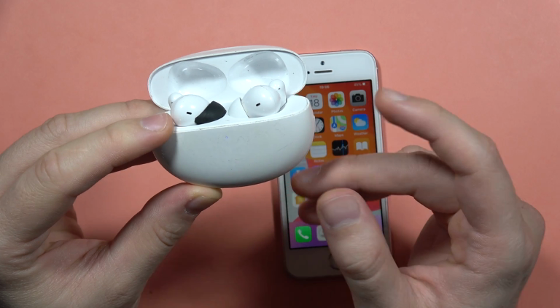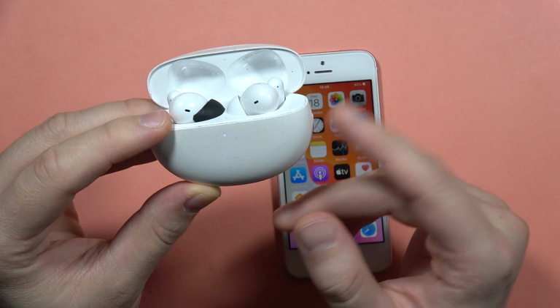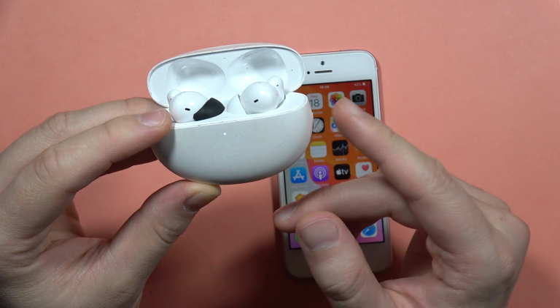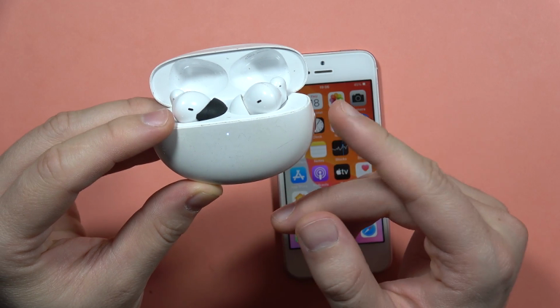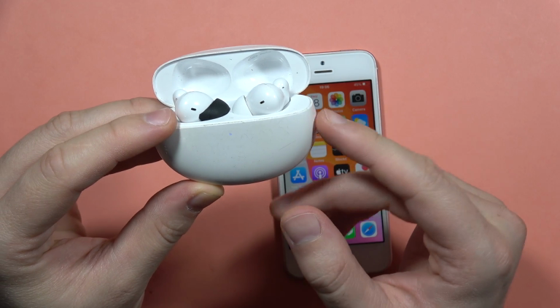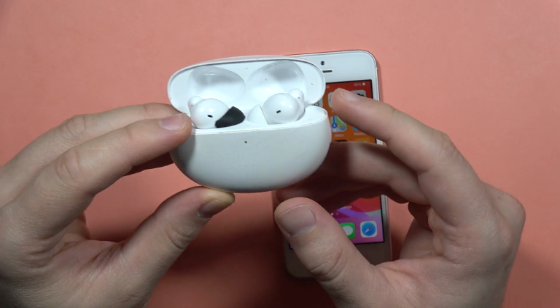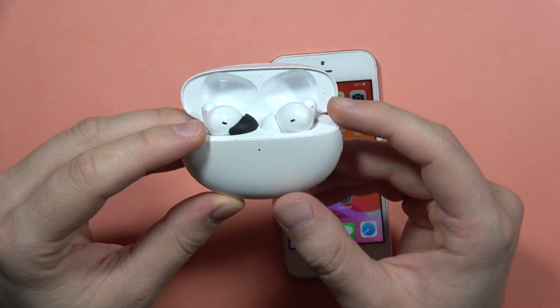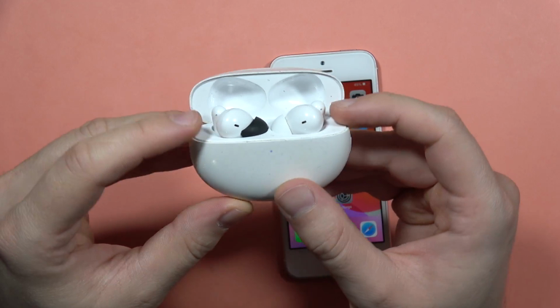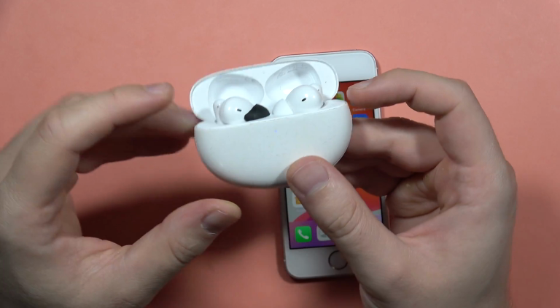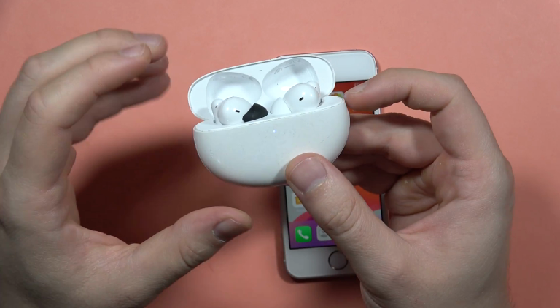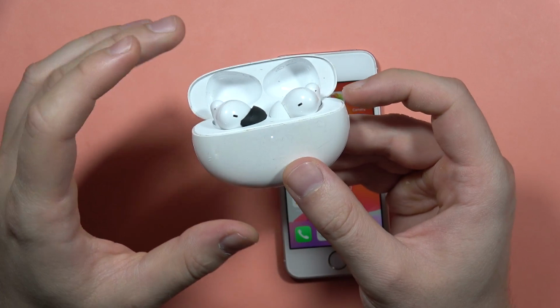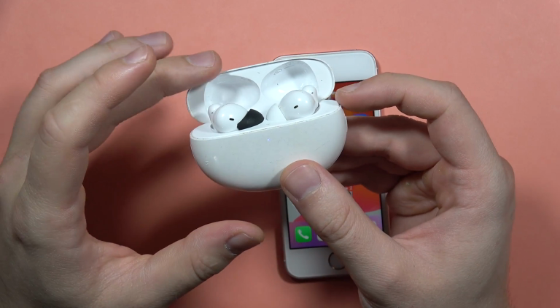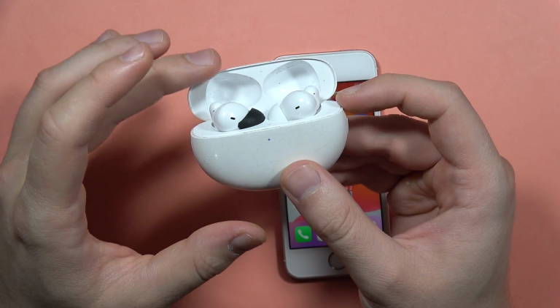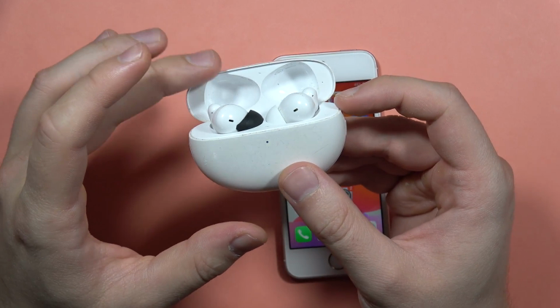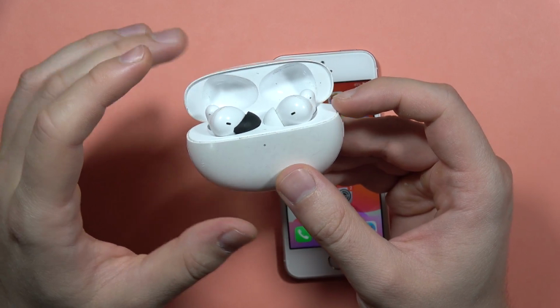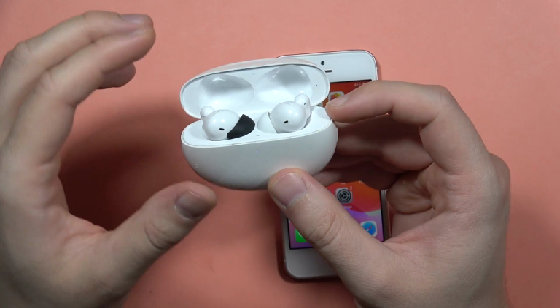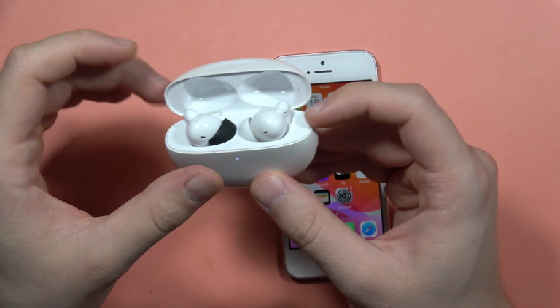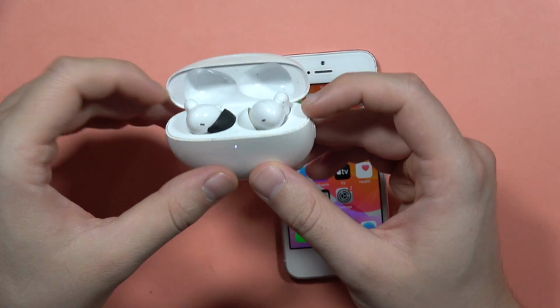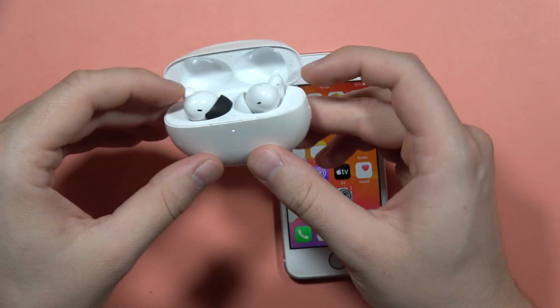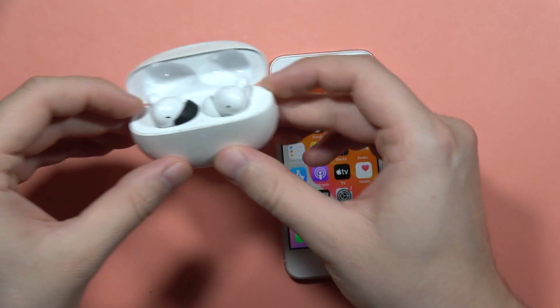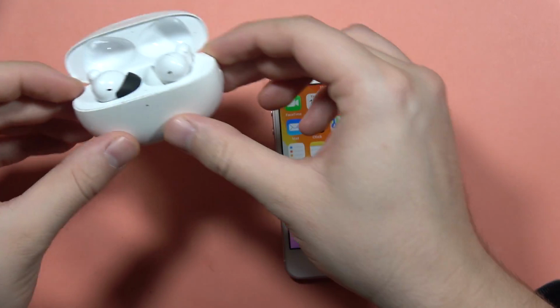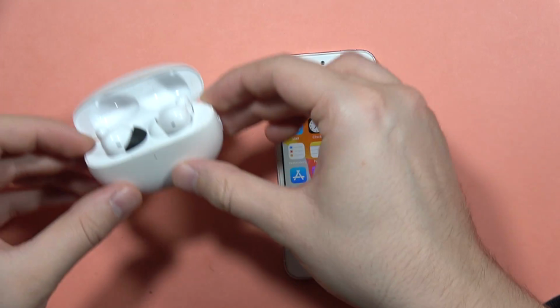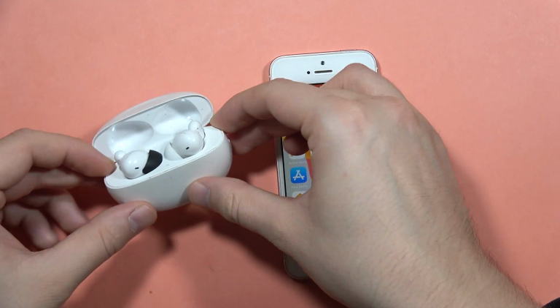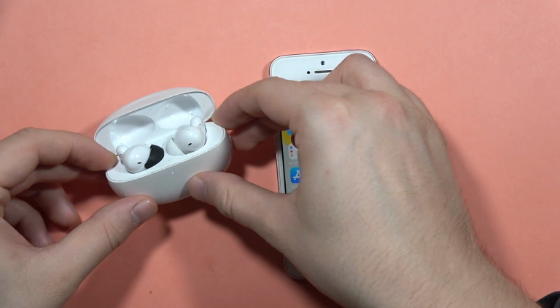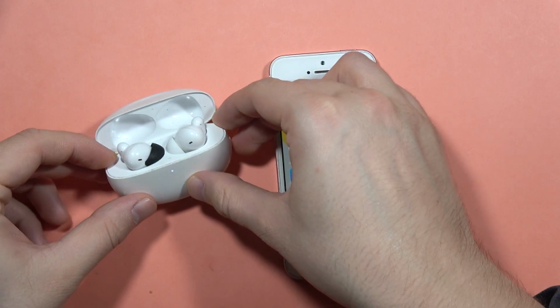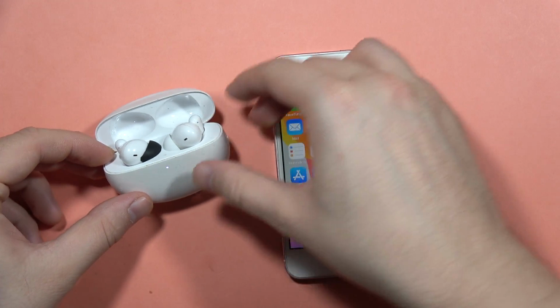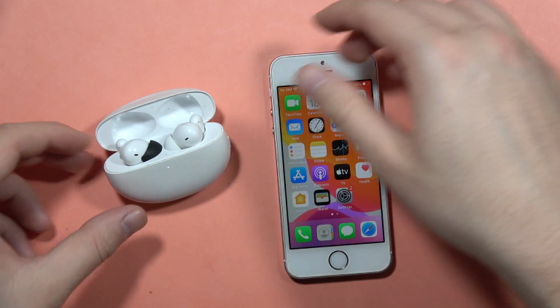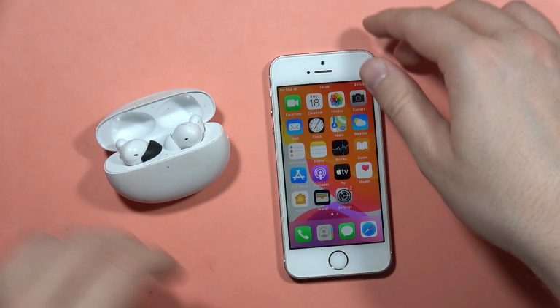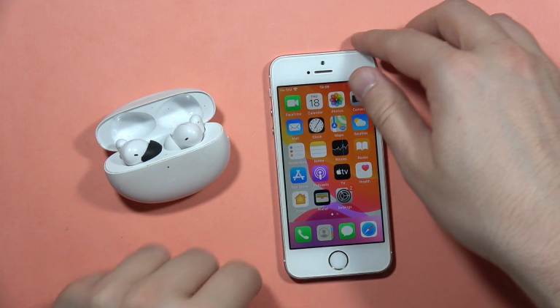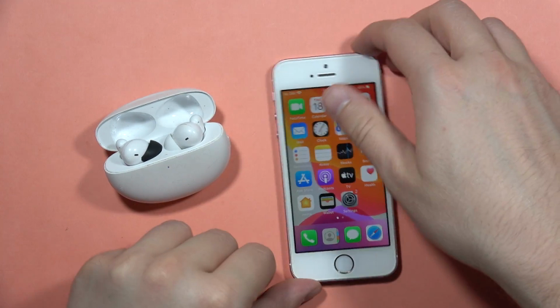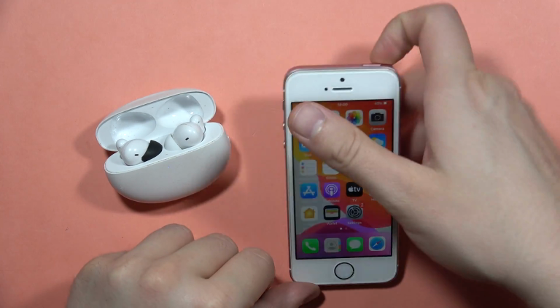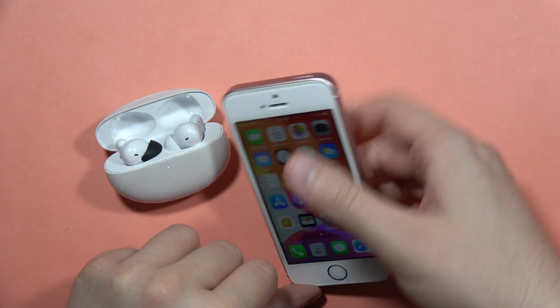Now I release this button and keep that case open. Put it close to your iPhone.